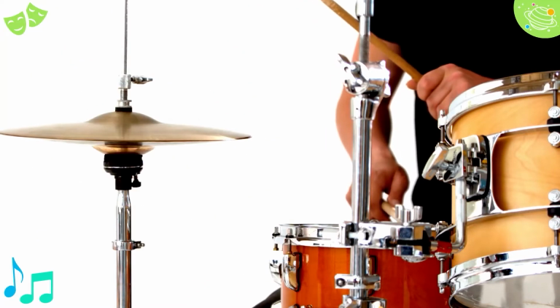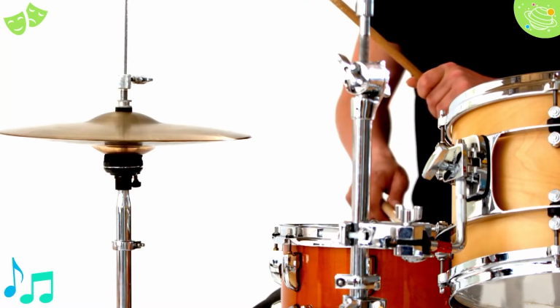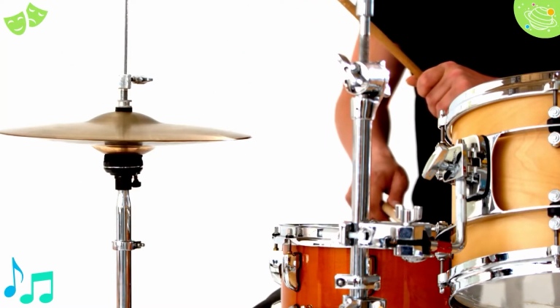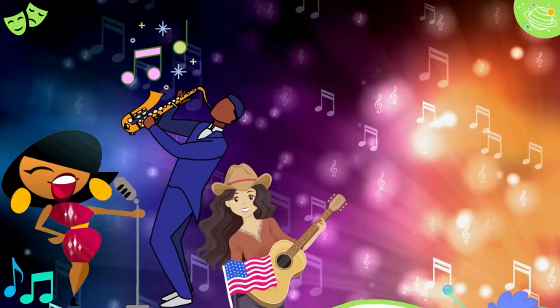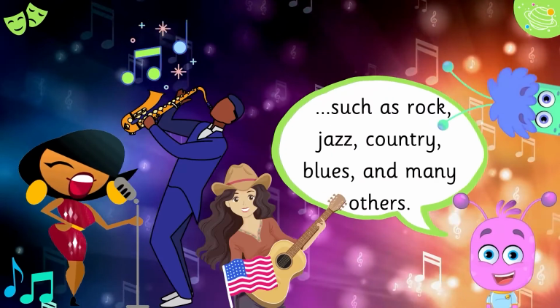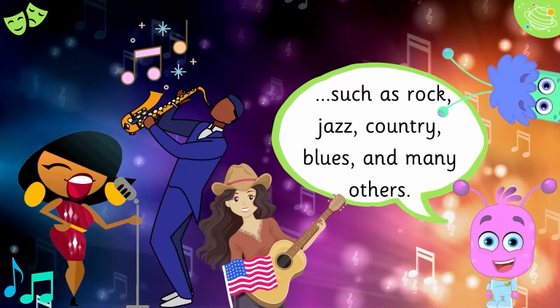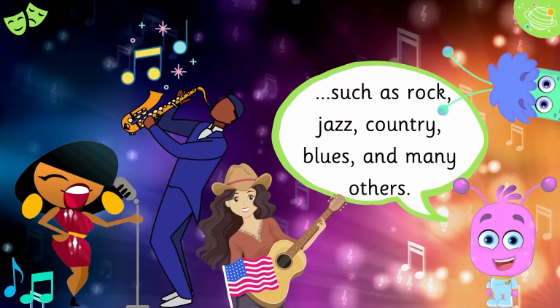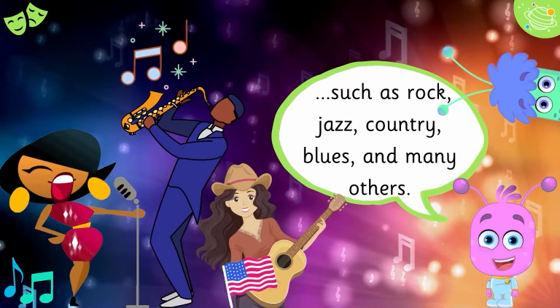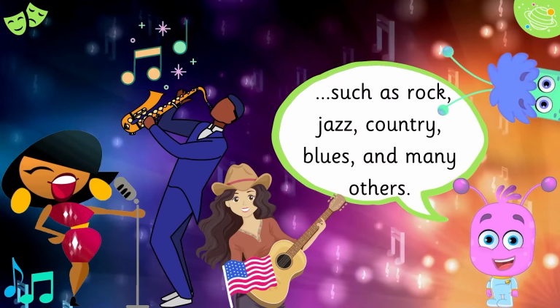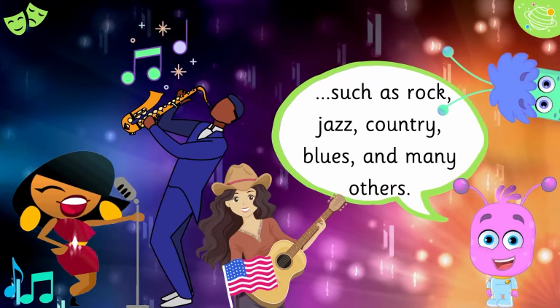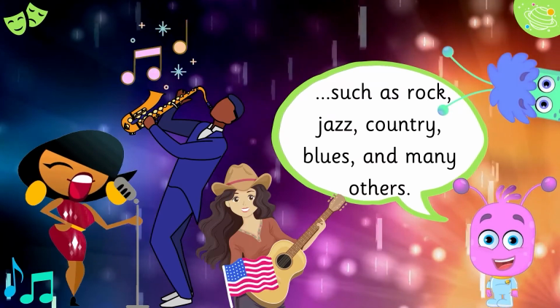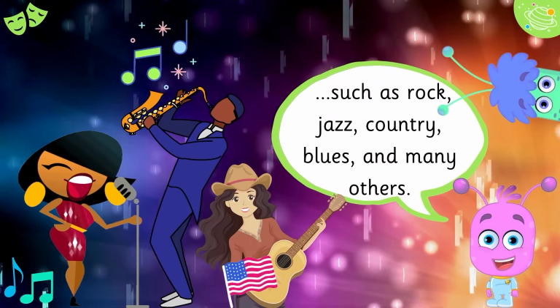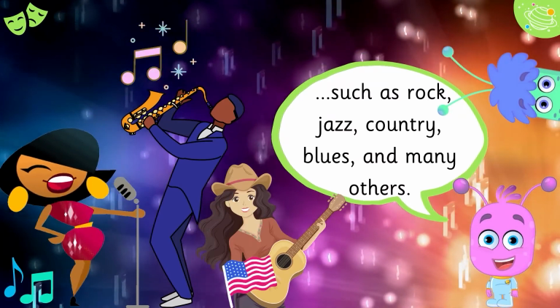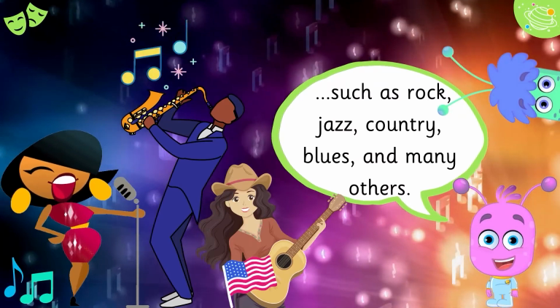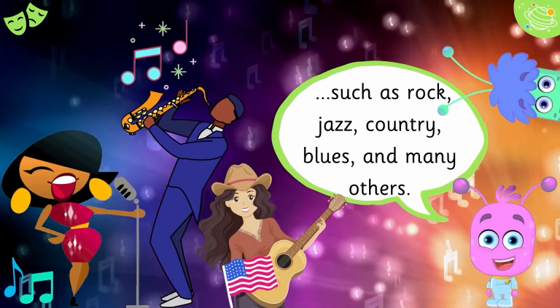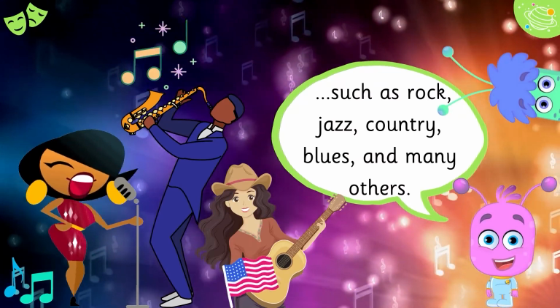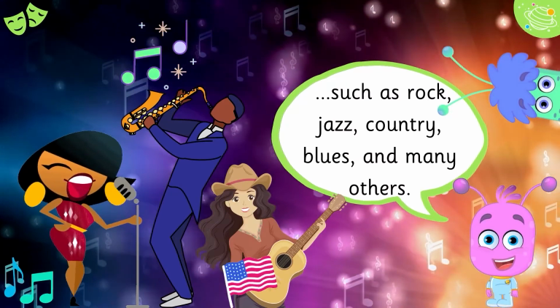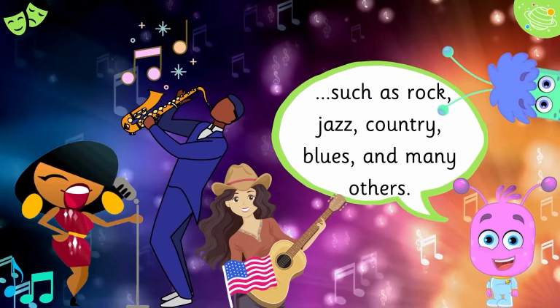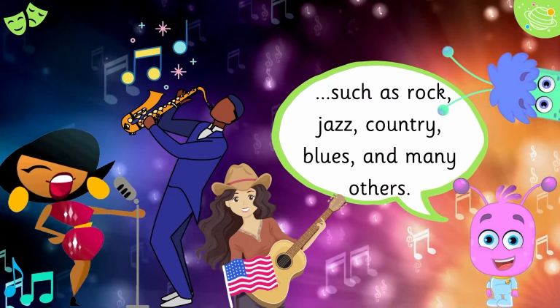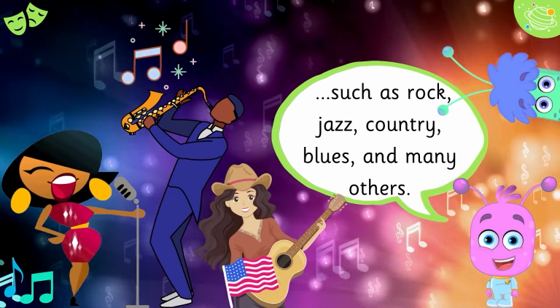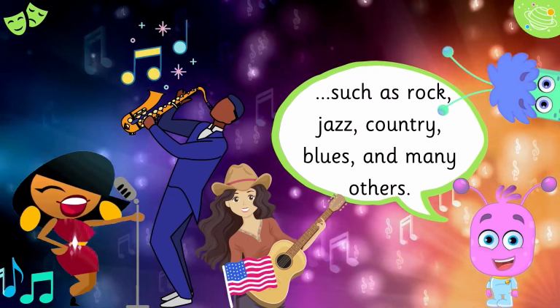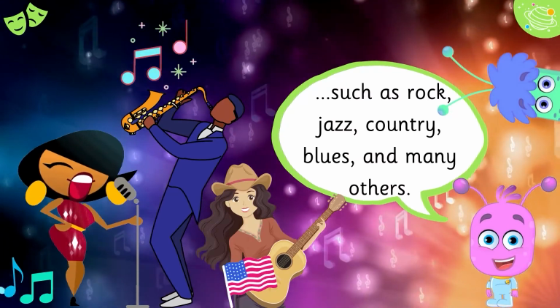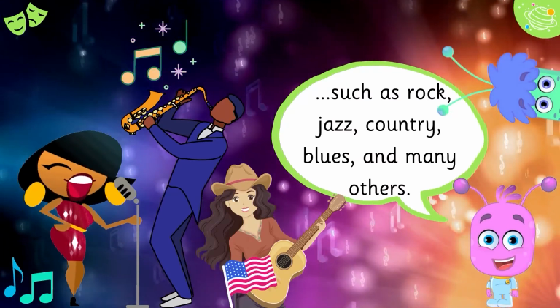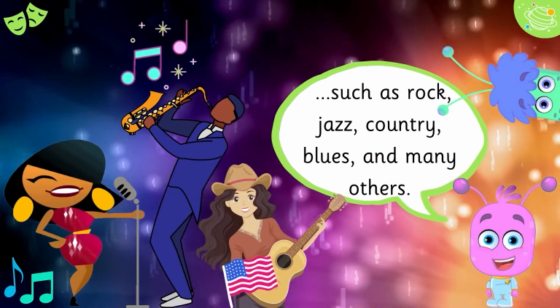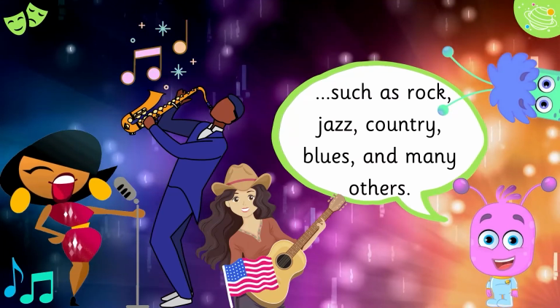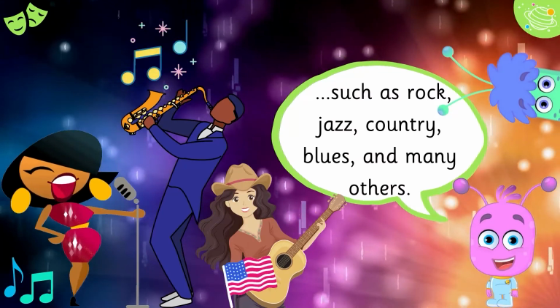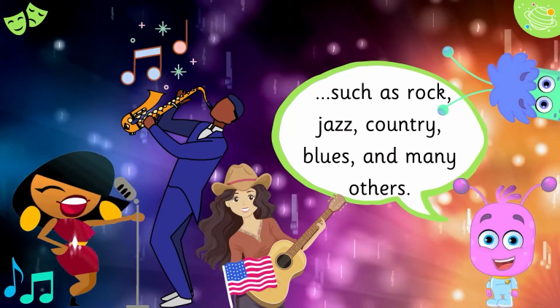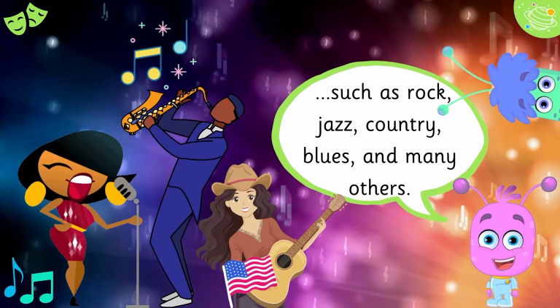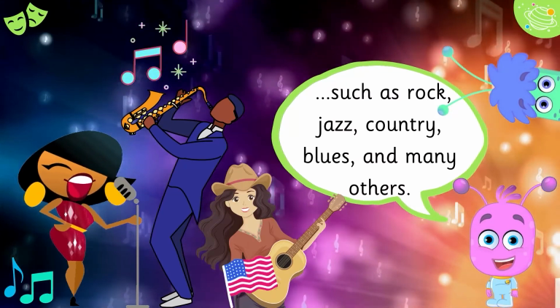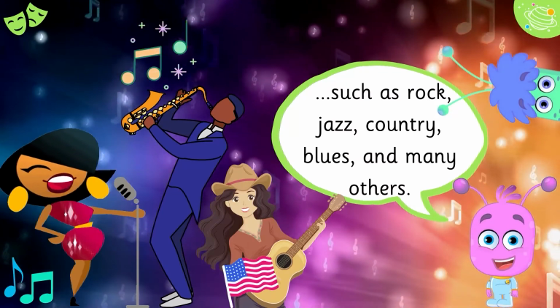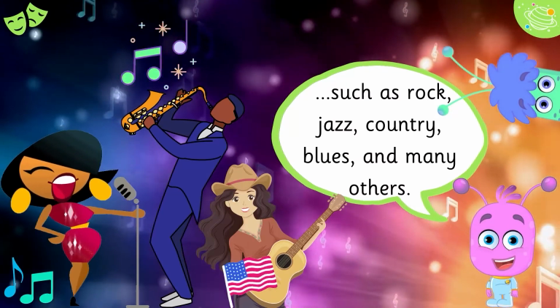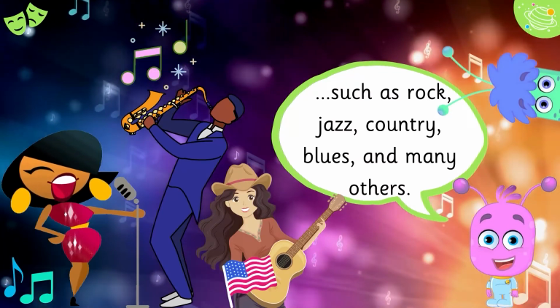Such as rock, jazz, country, blues, and many others.